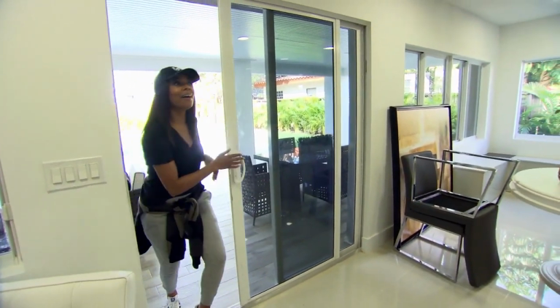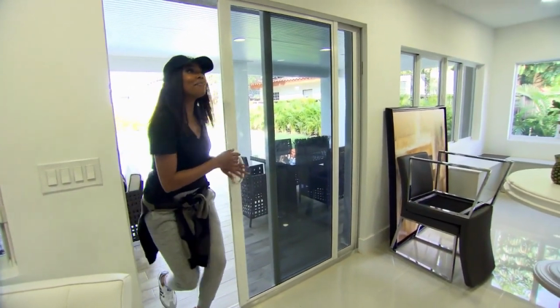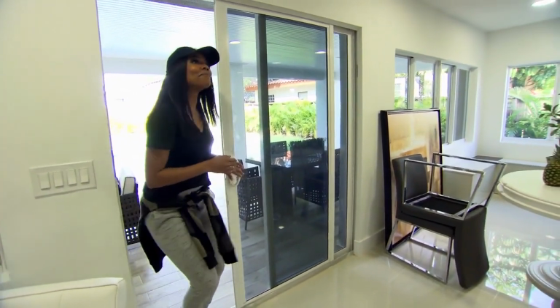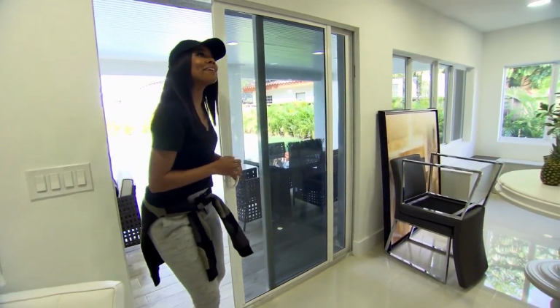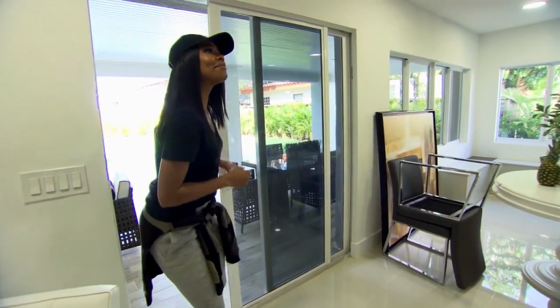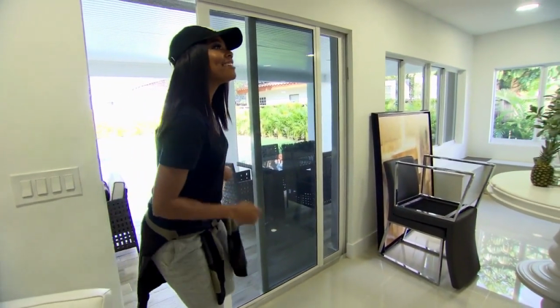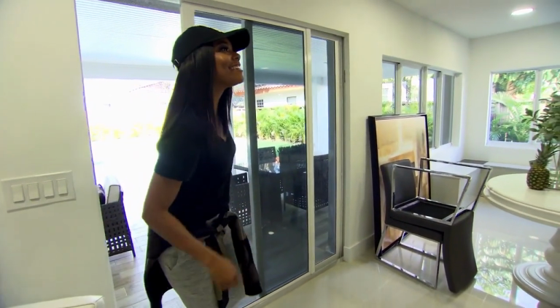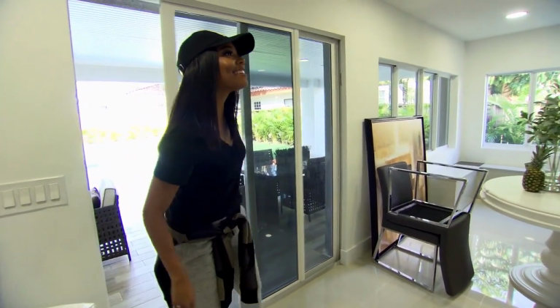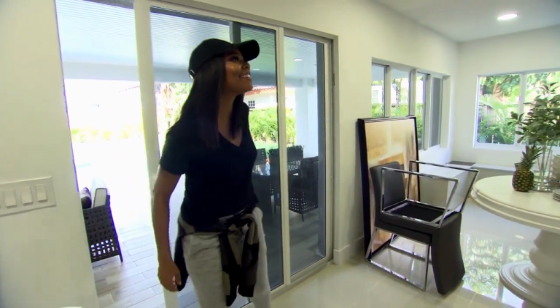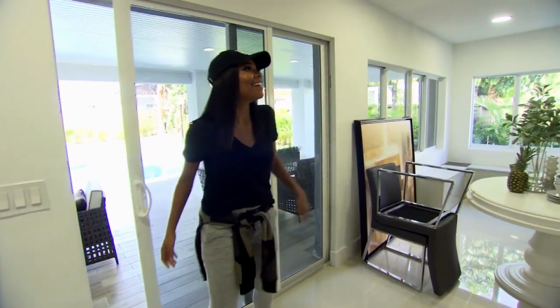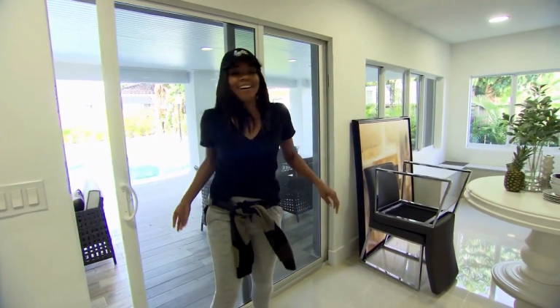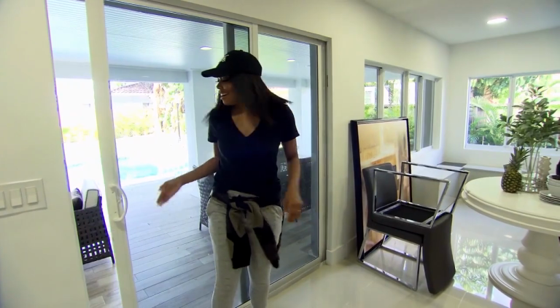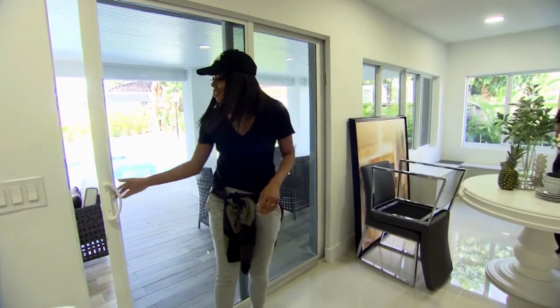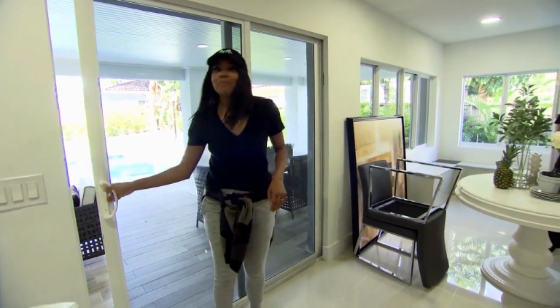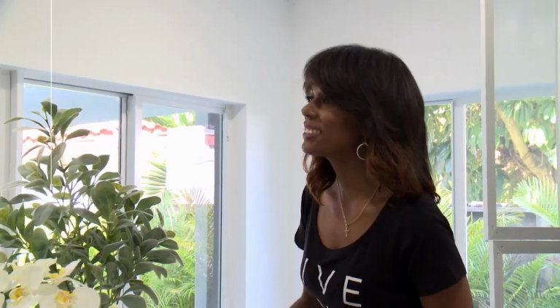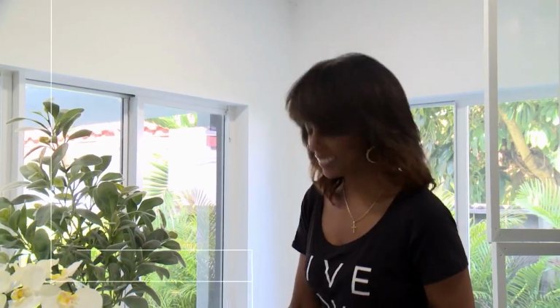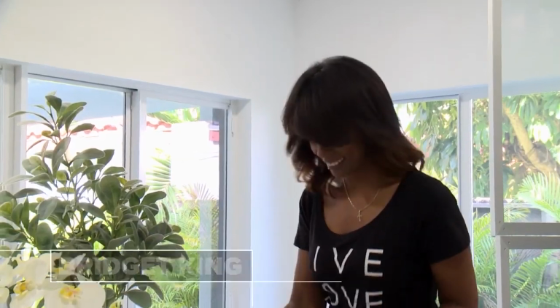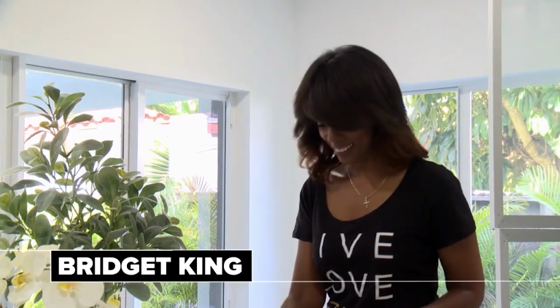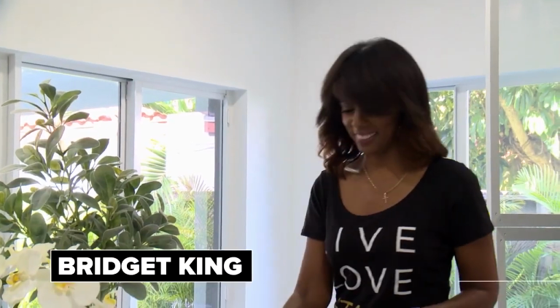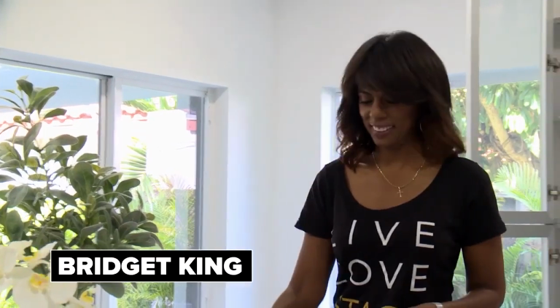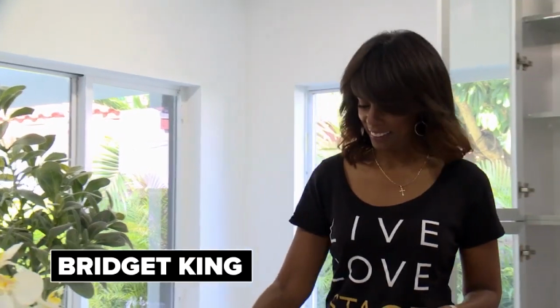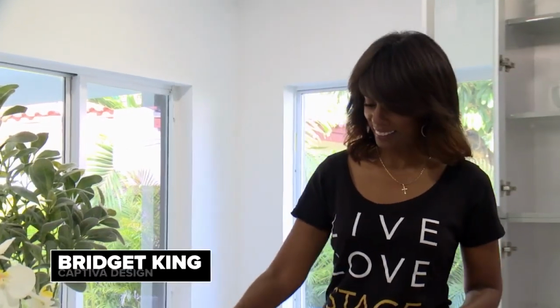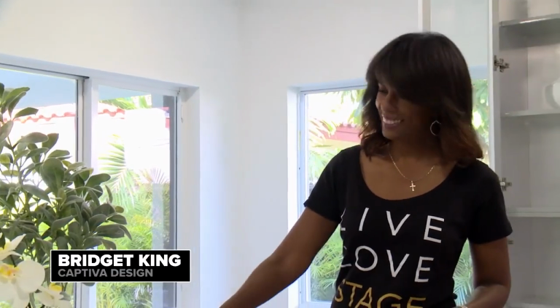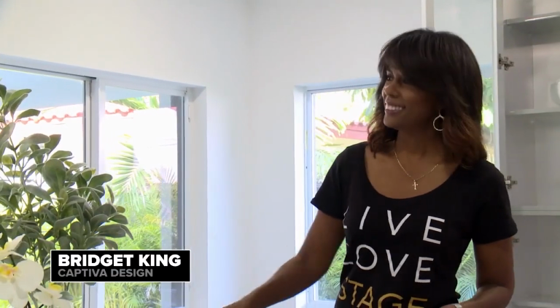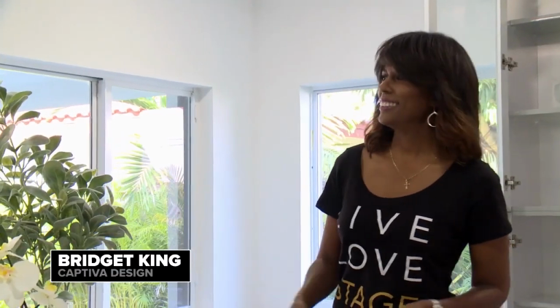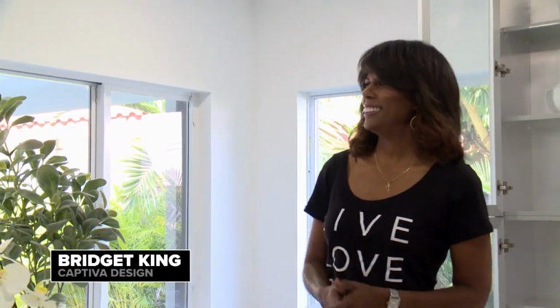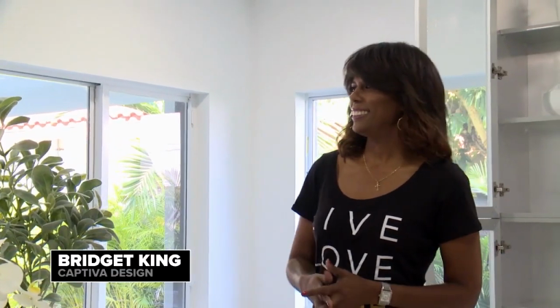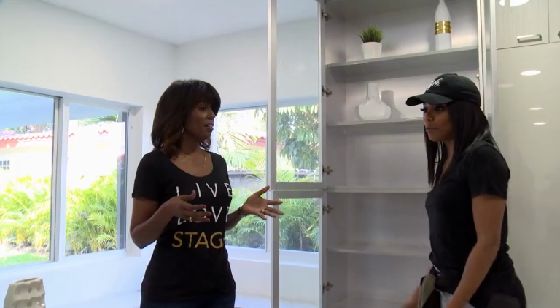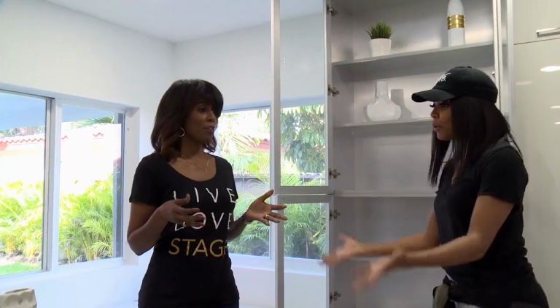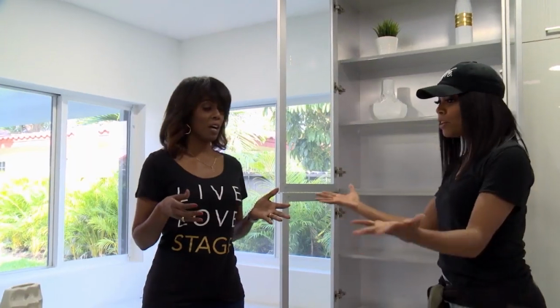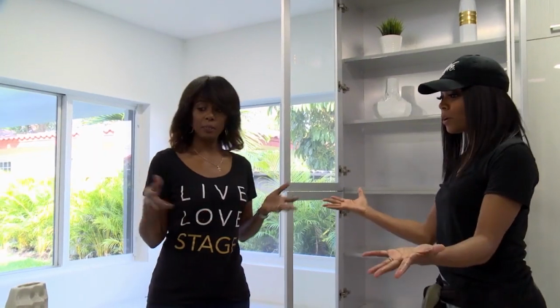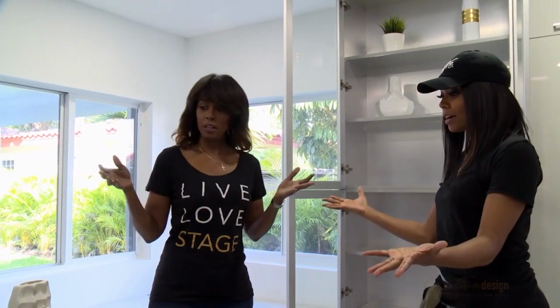Oh, my word. Bridget, this looks amazing. Well, put me to work.